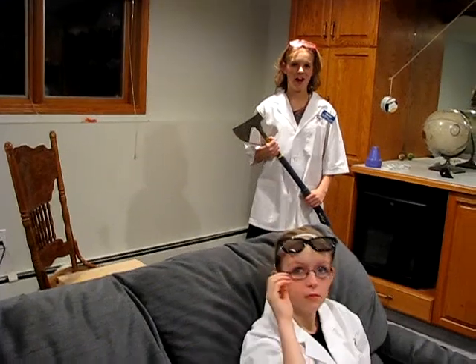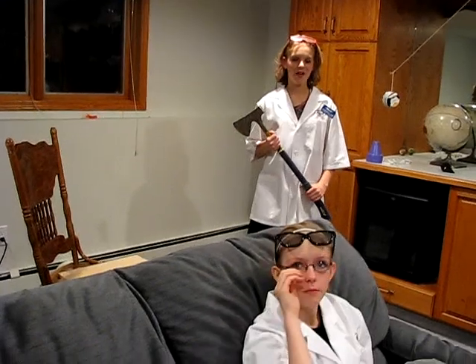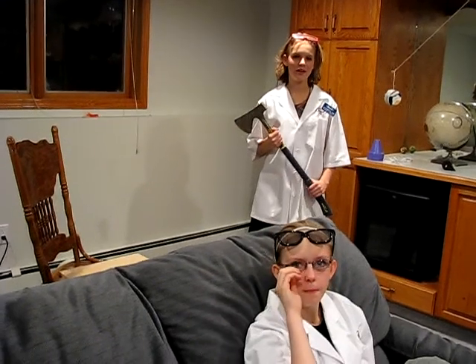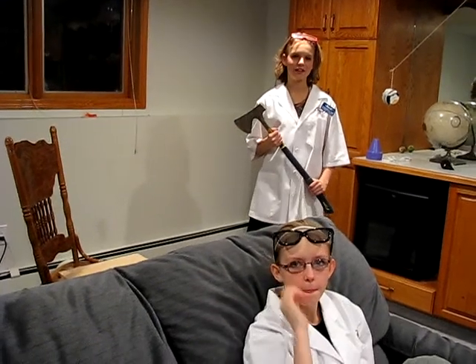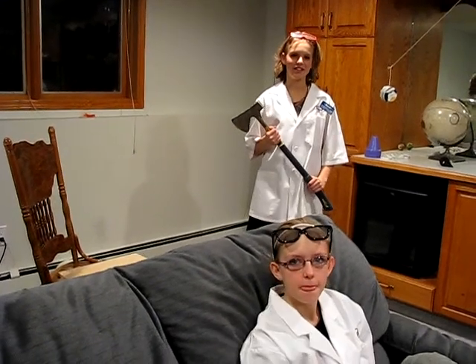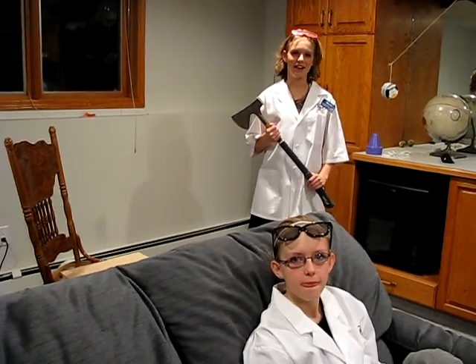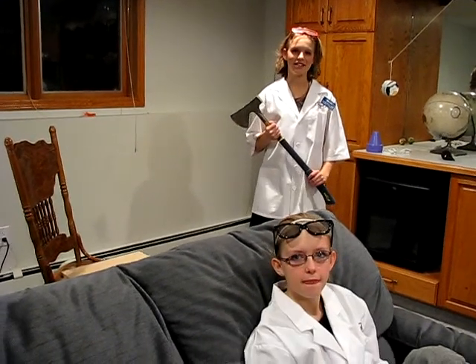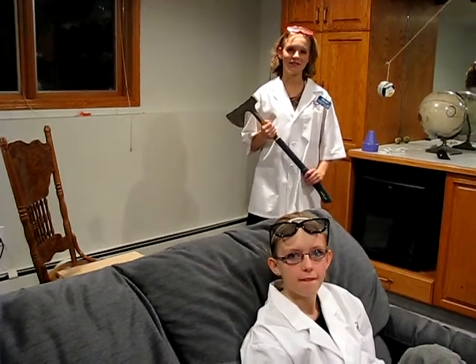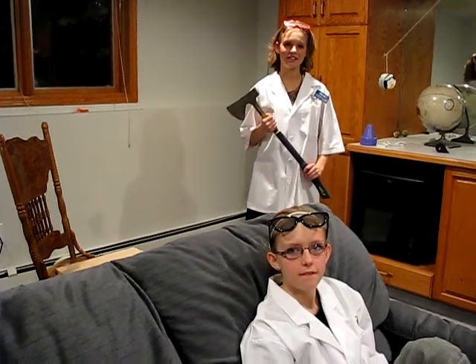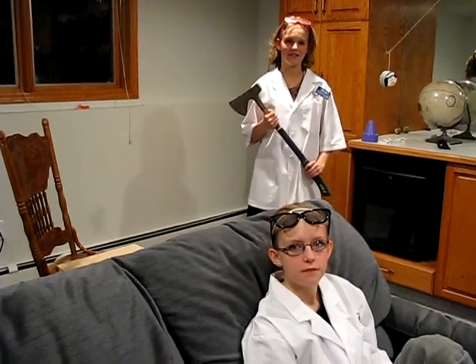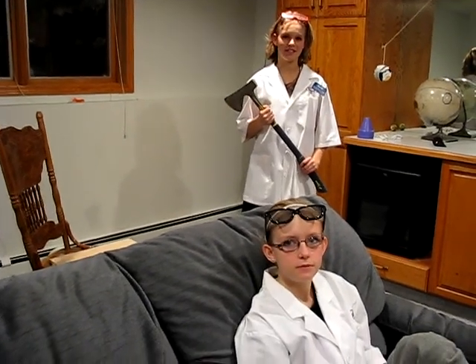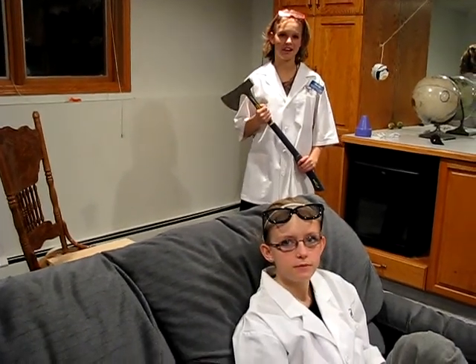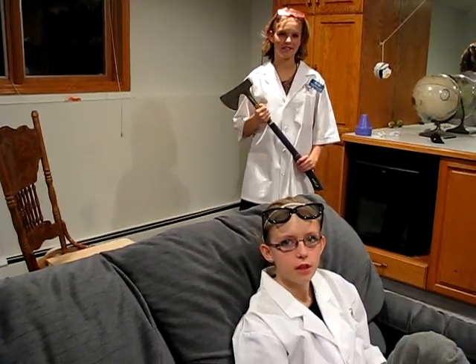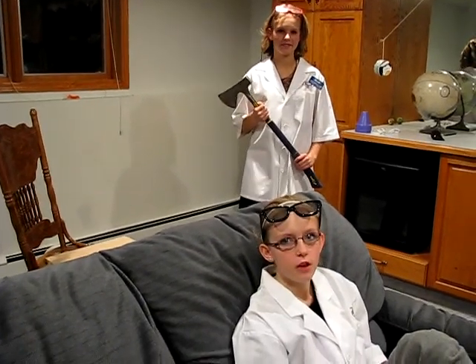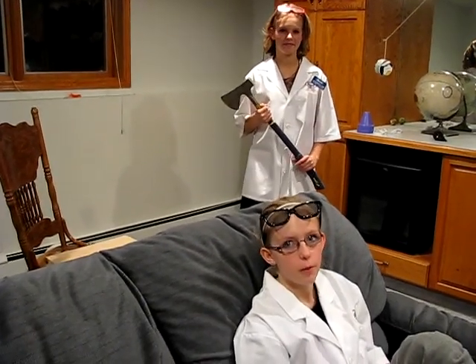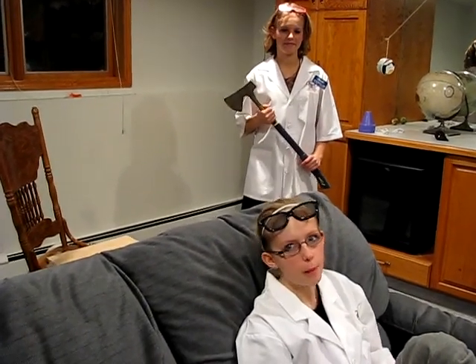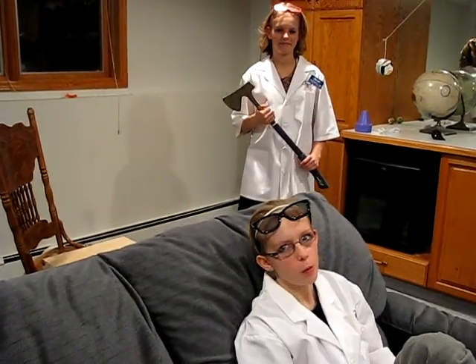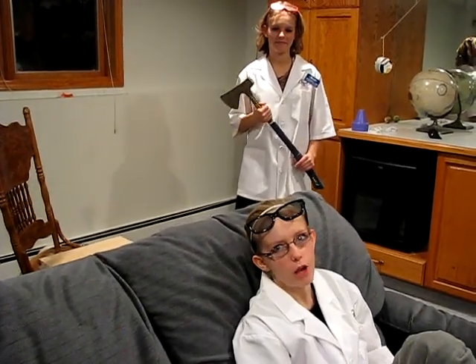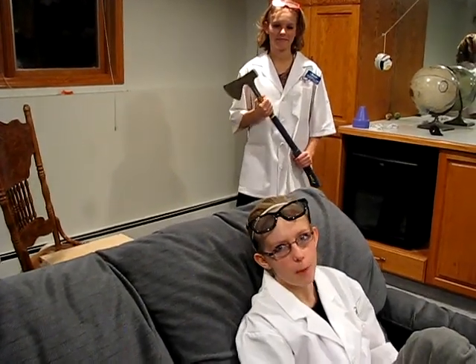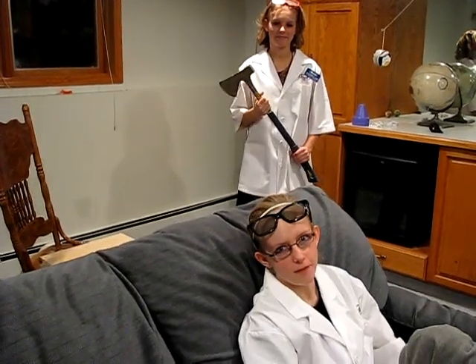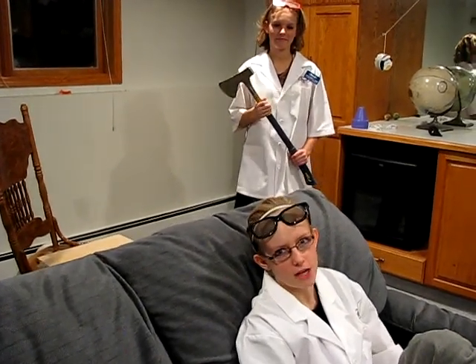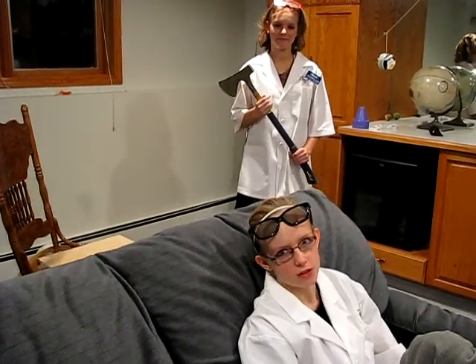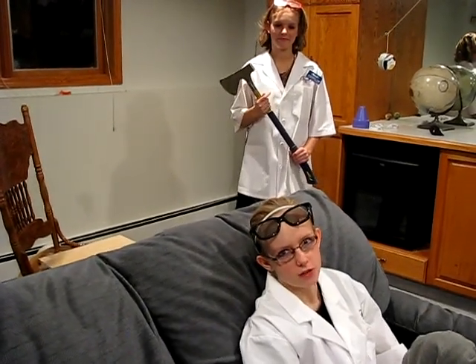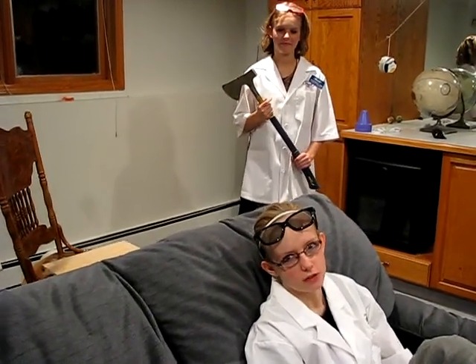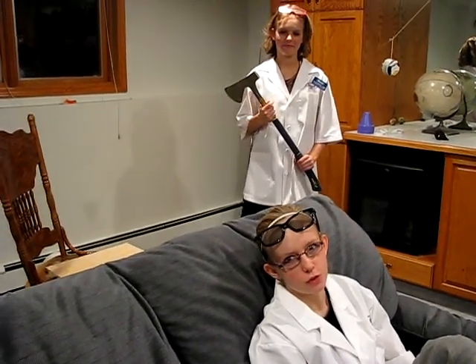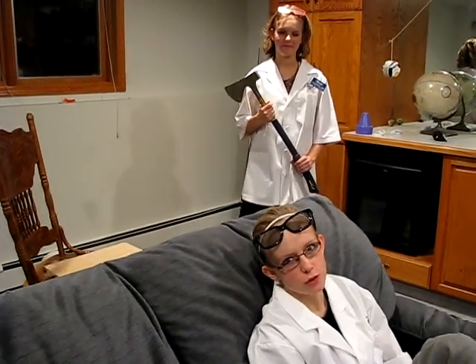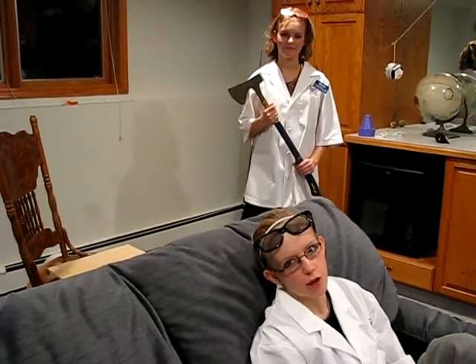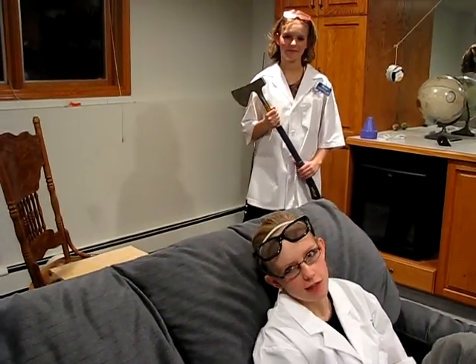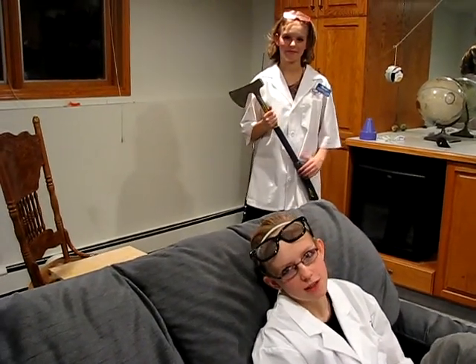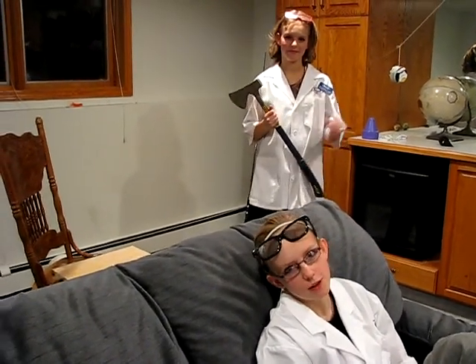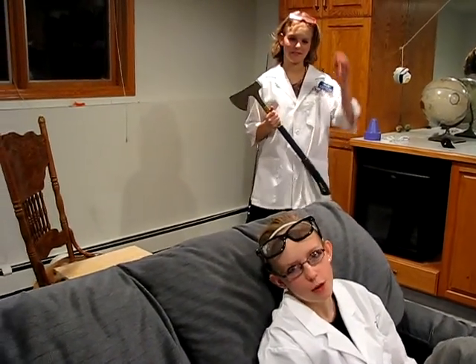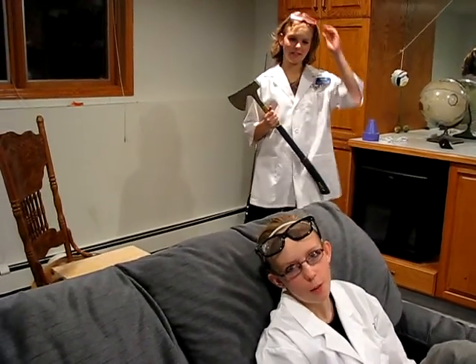Always wear your scientific safety gear. Remember, we are professionals, so don't try this at home.